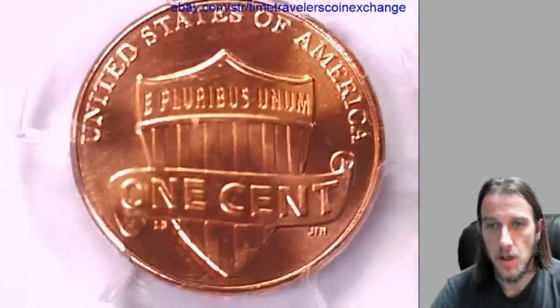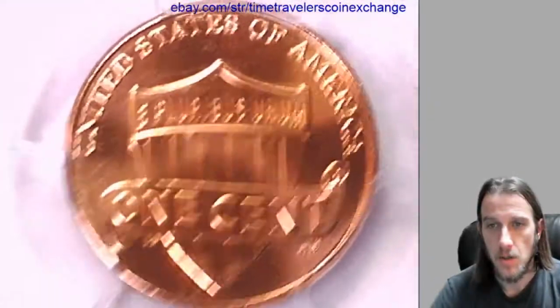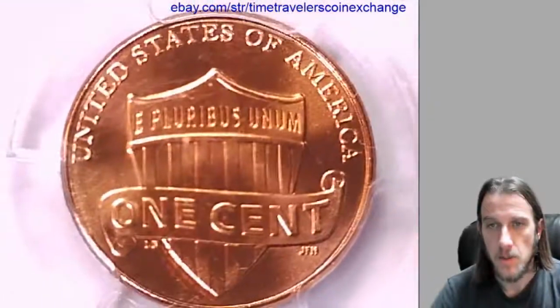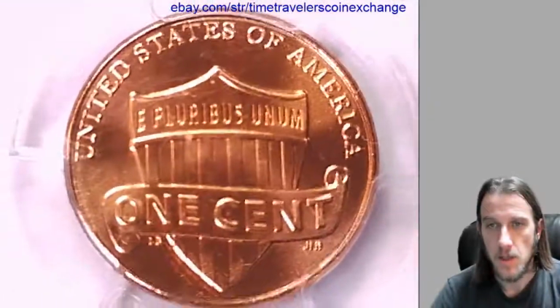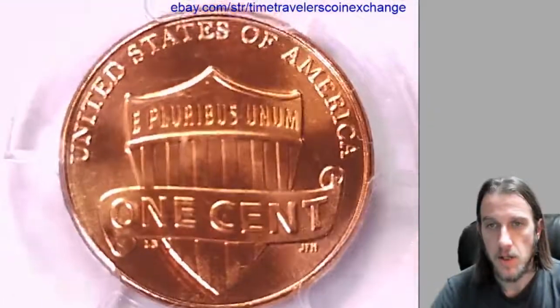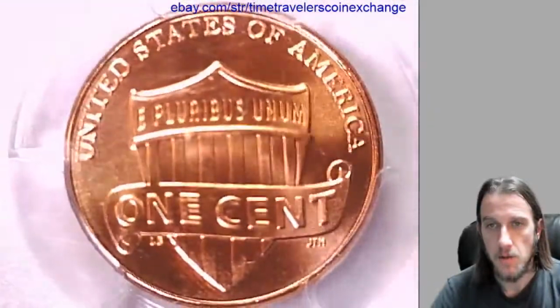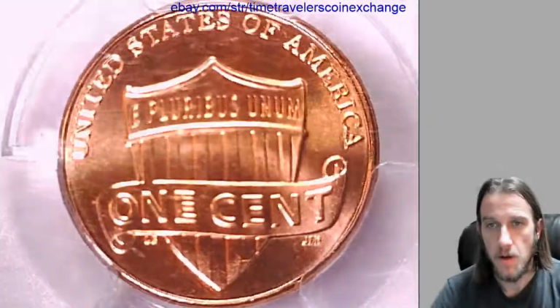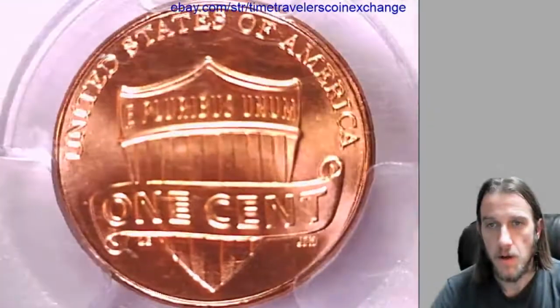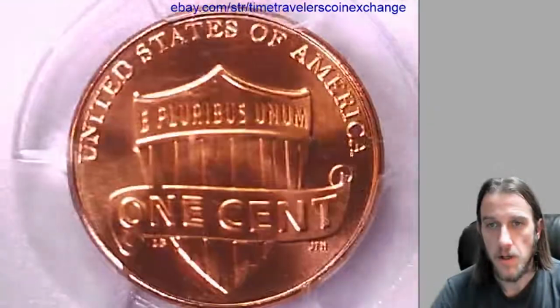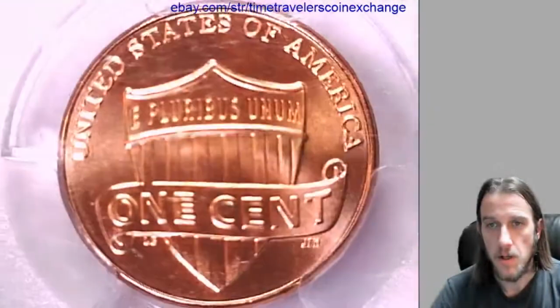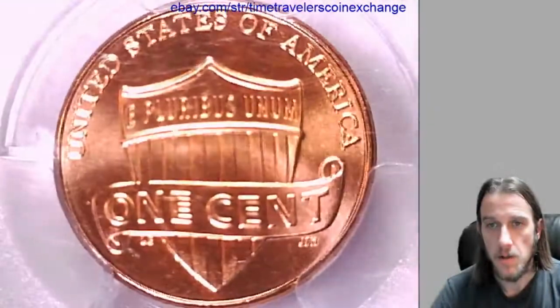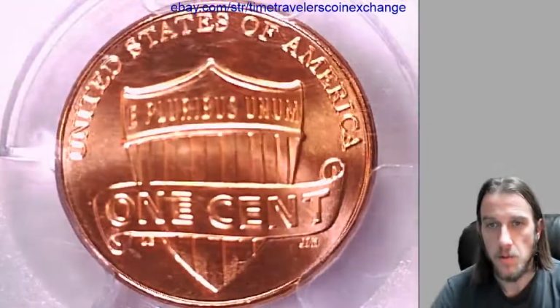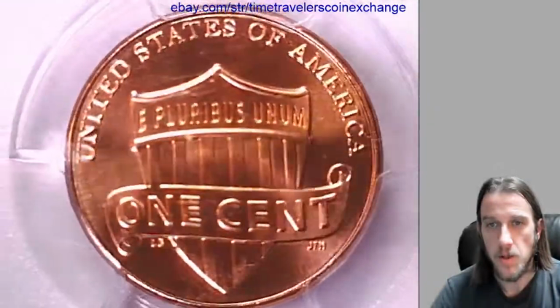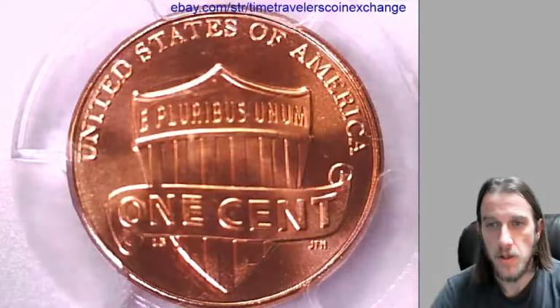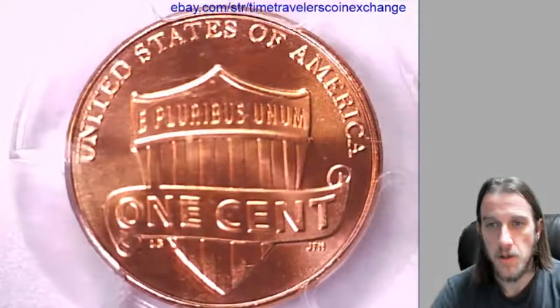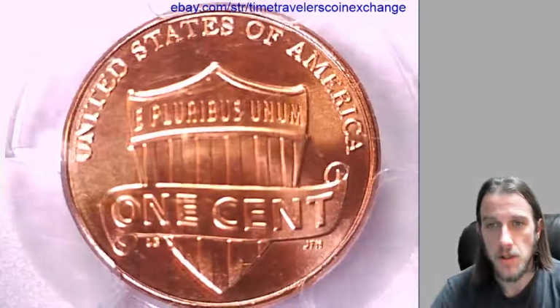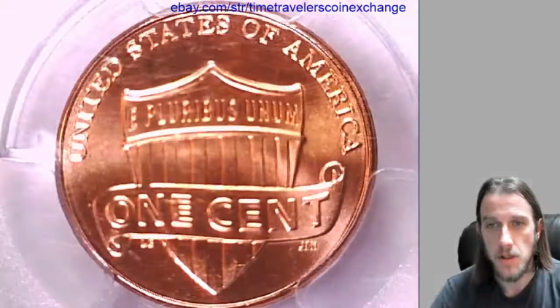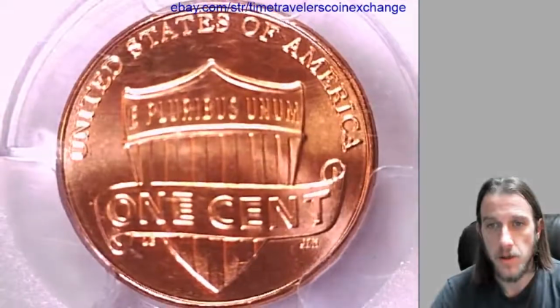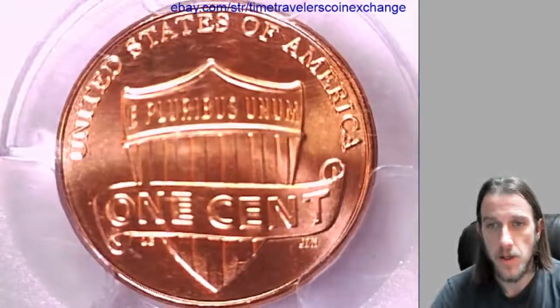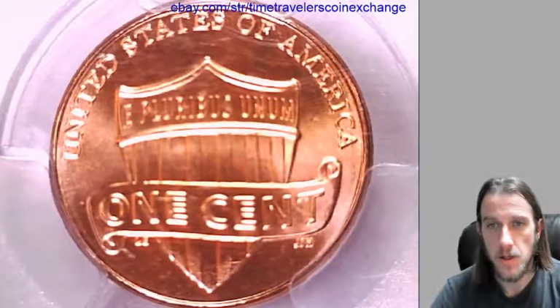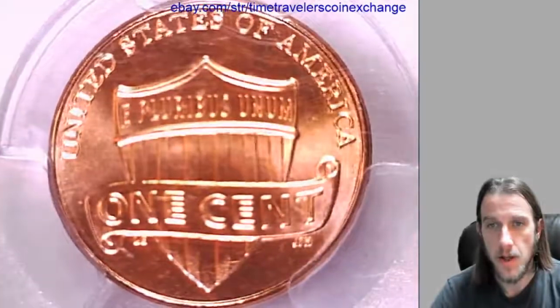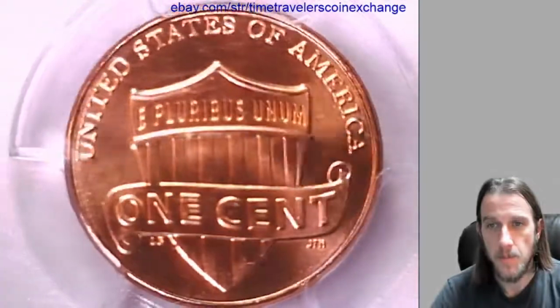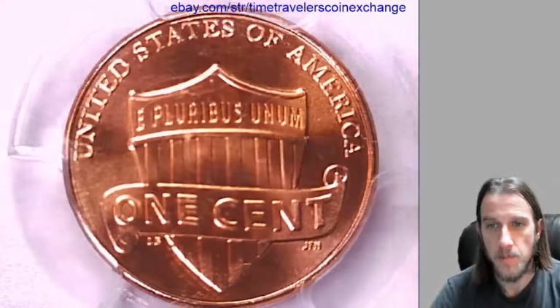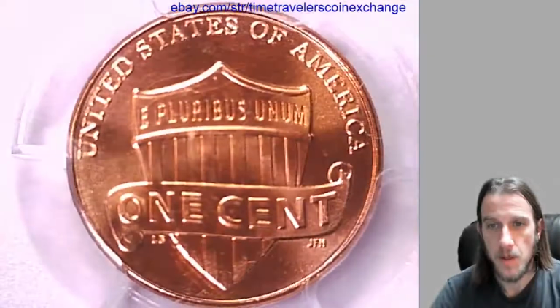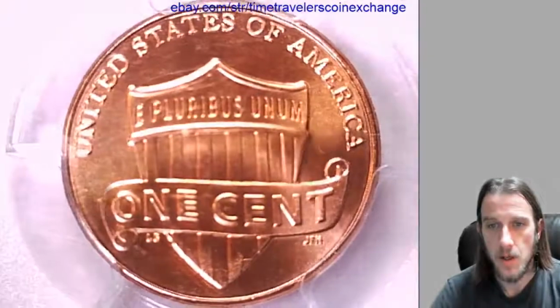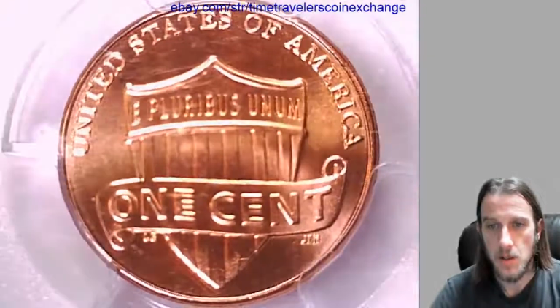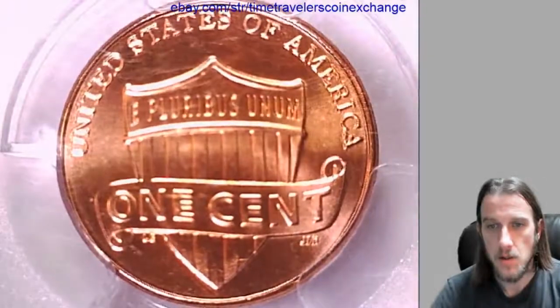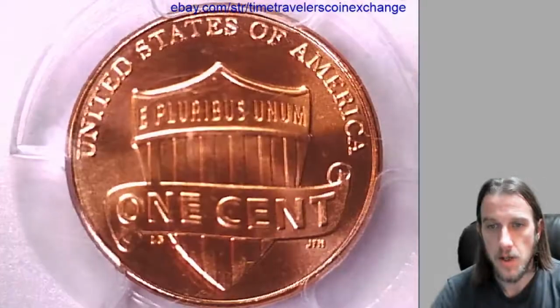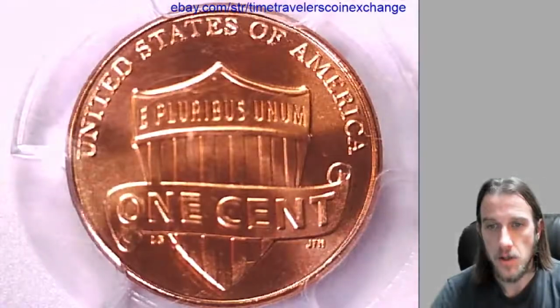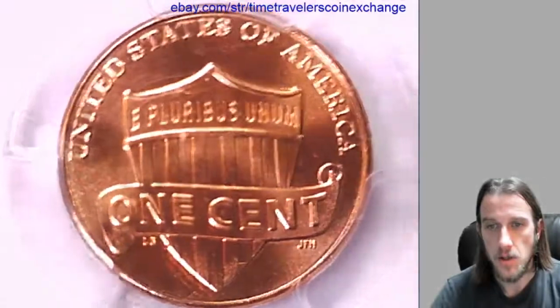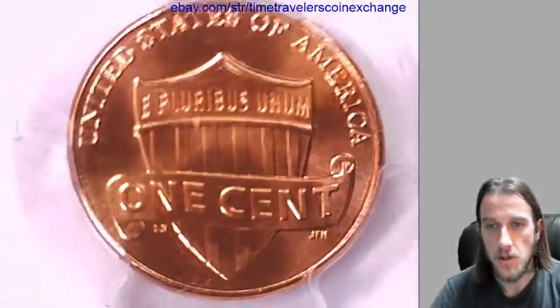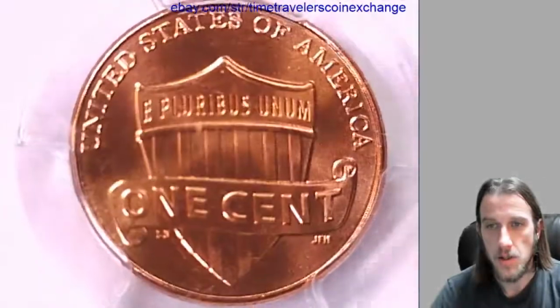We will take a look at the reverse here first because it is on the front of the slab. Check out the shield design.